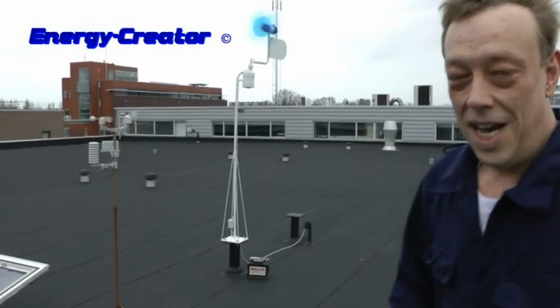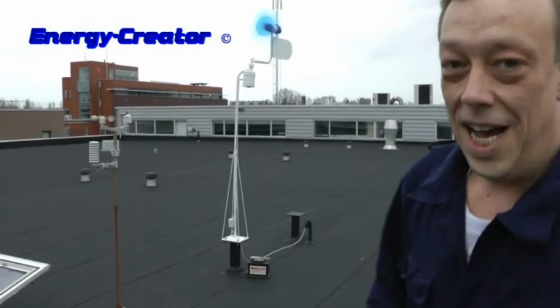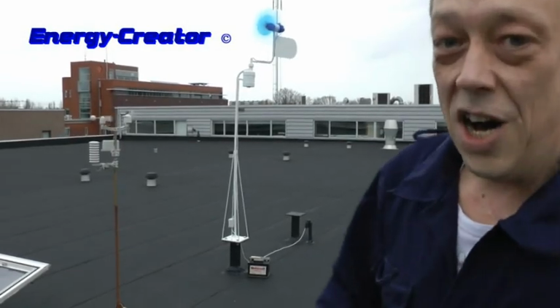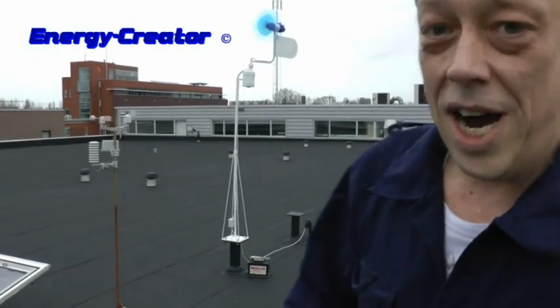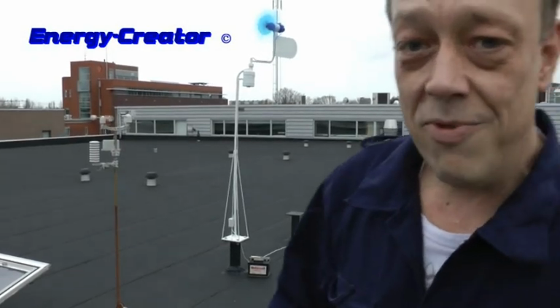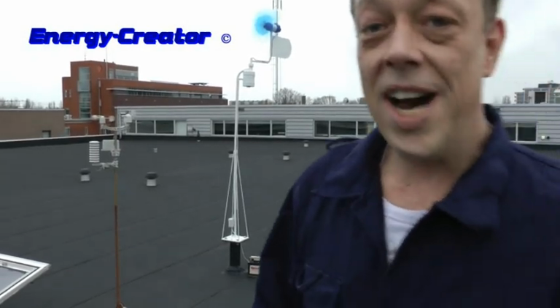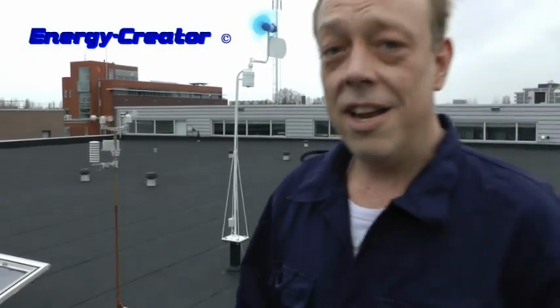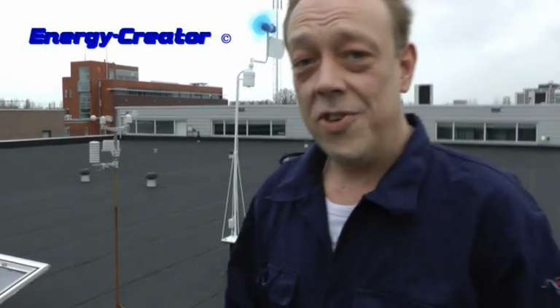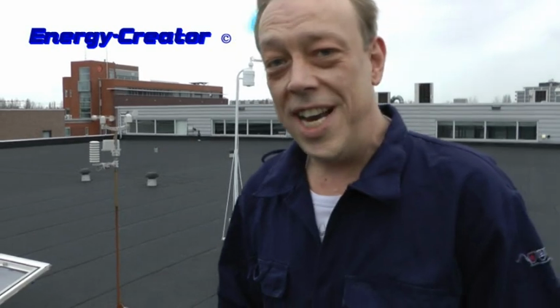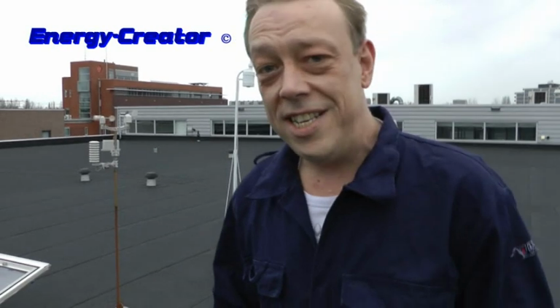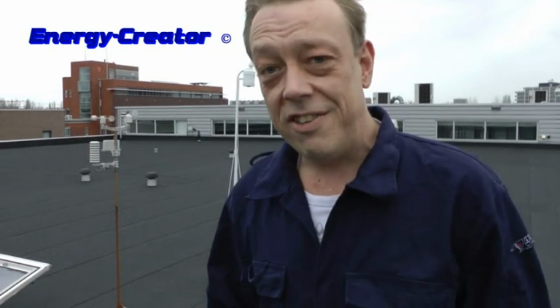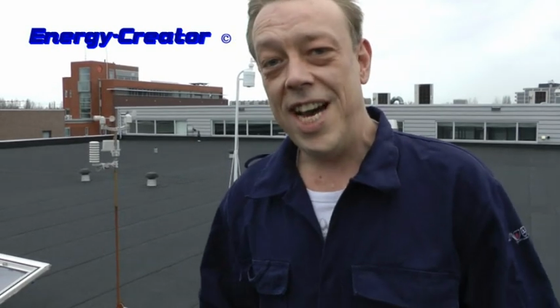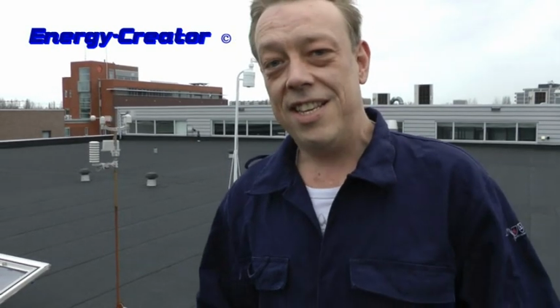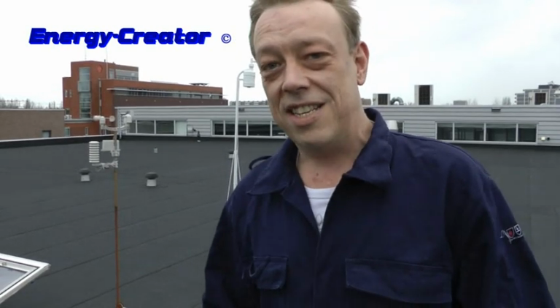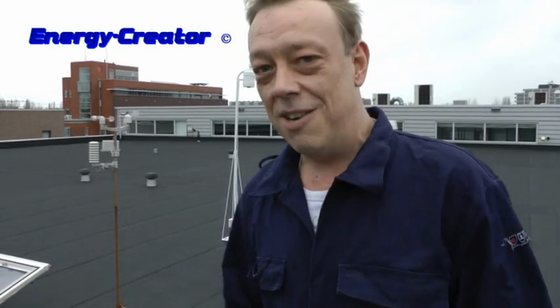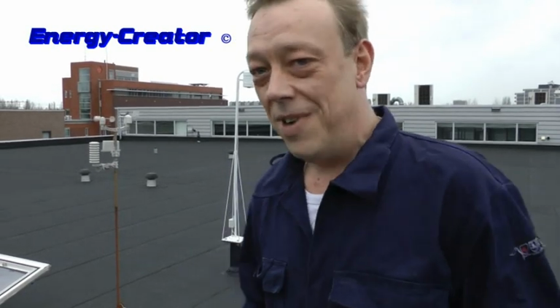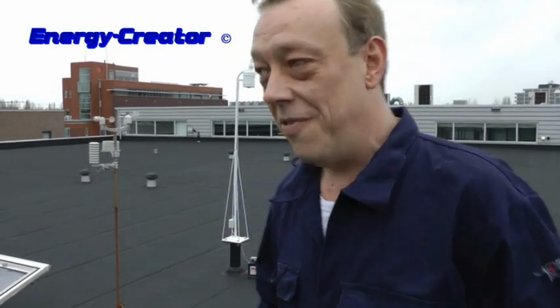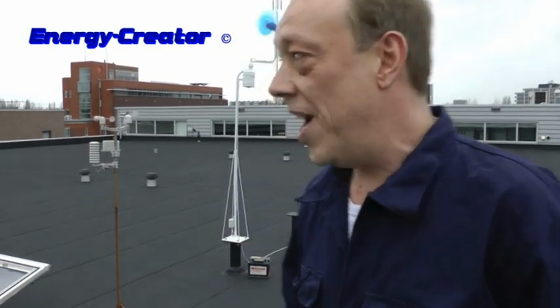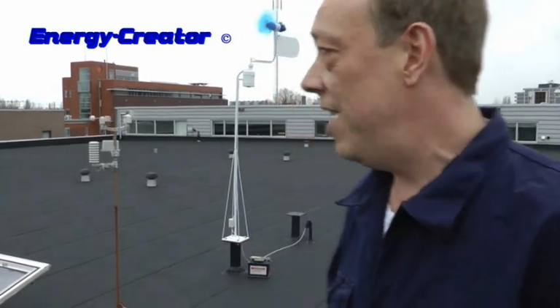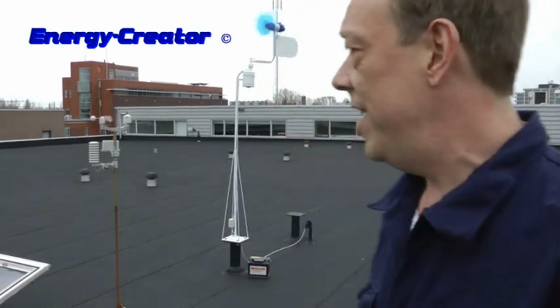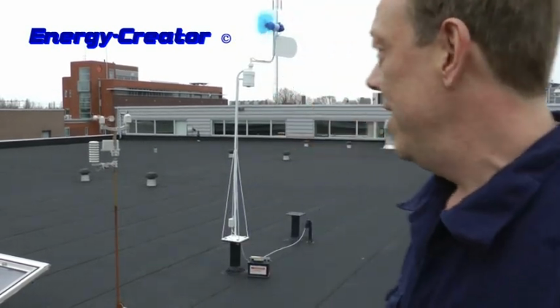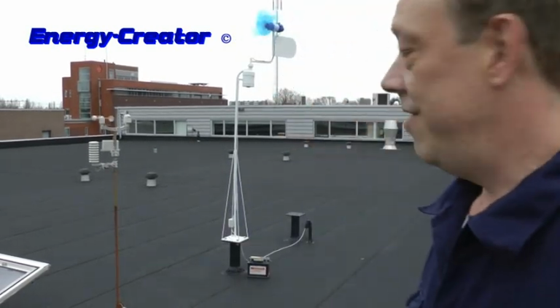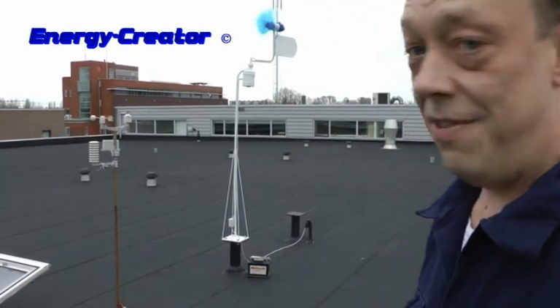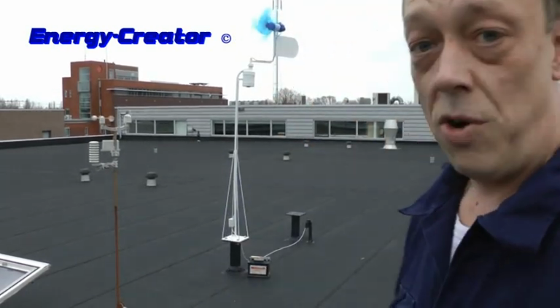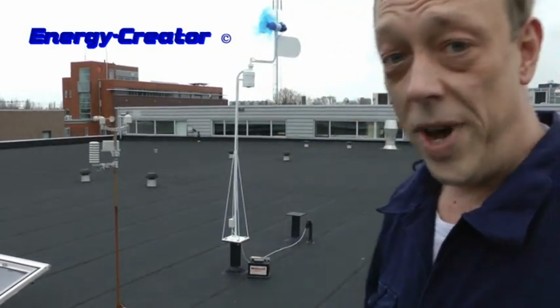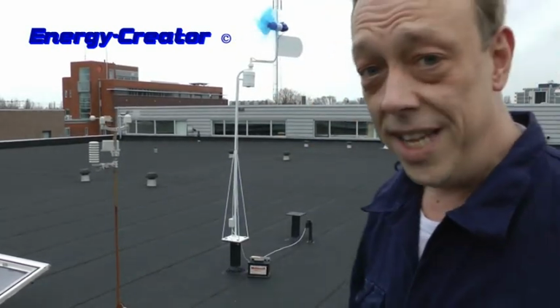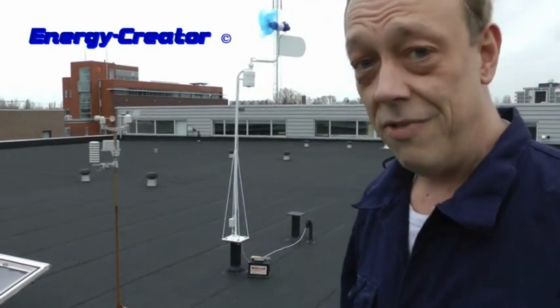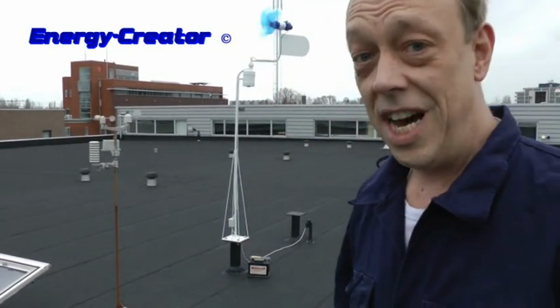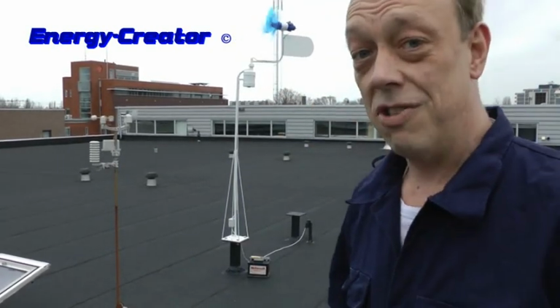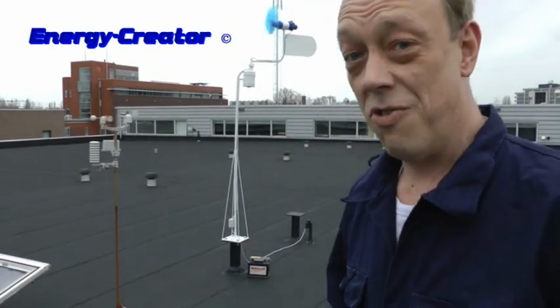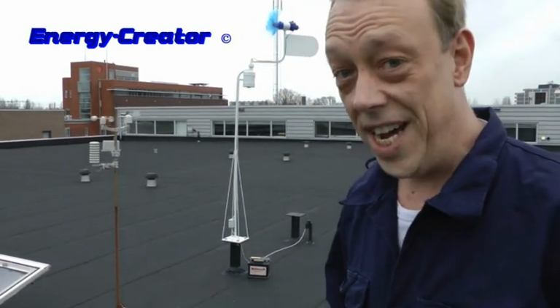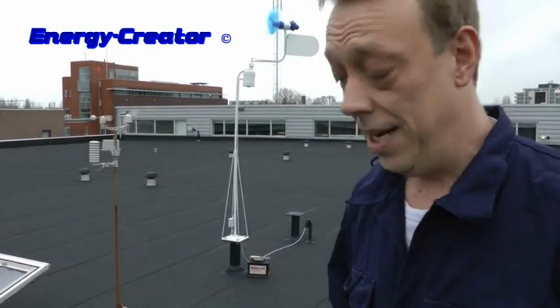Hello, I'm Brian from energycreated.com. And finally, we have some wind without rain.